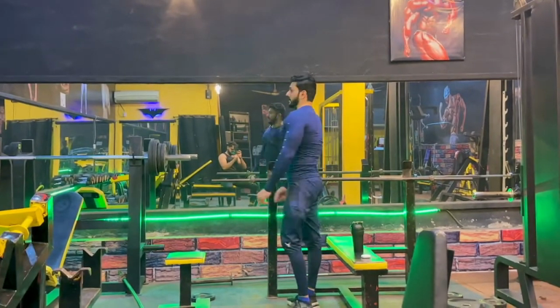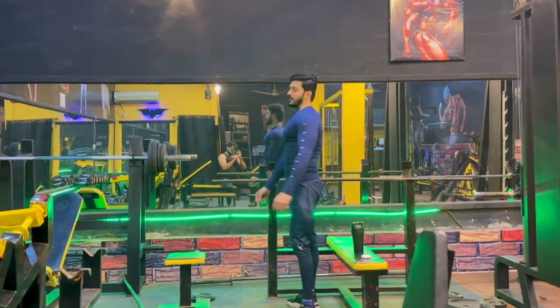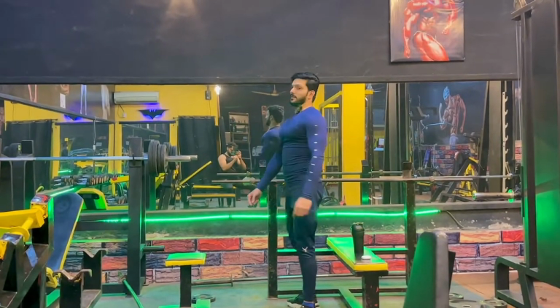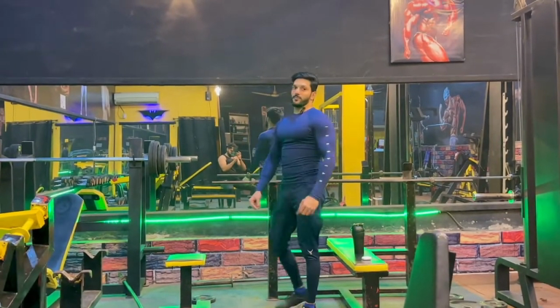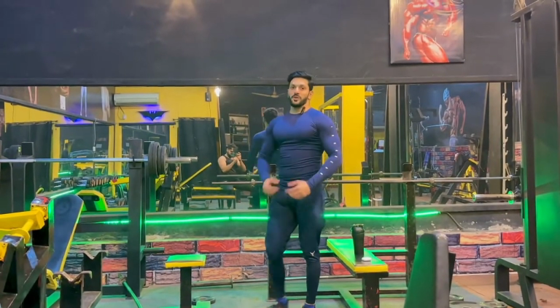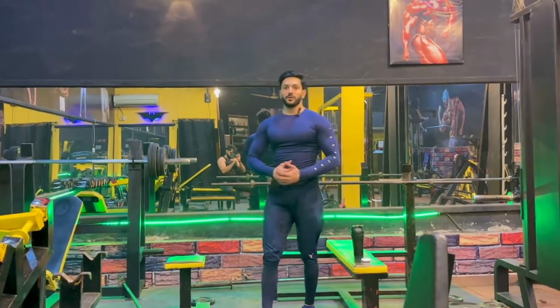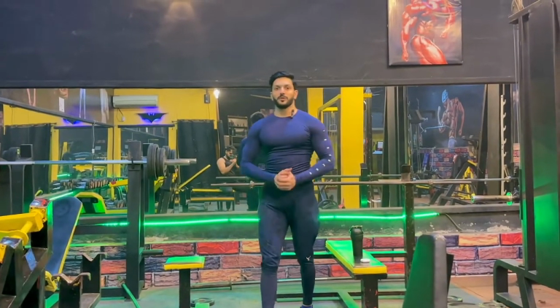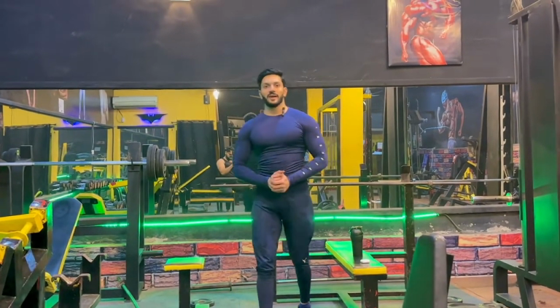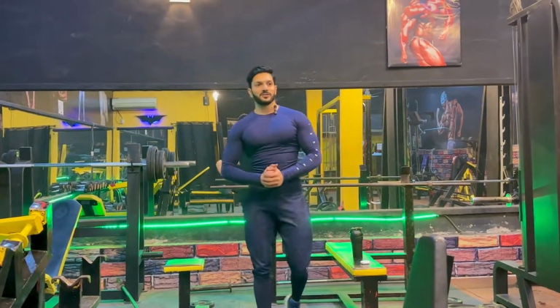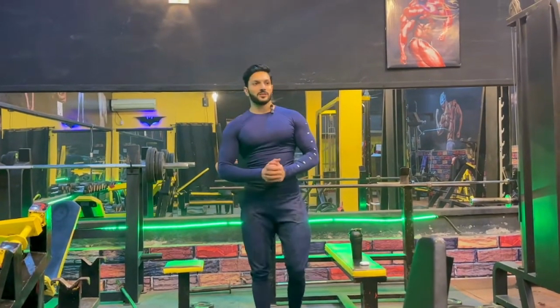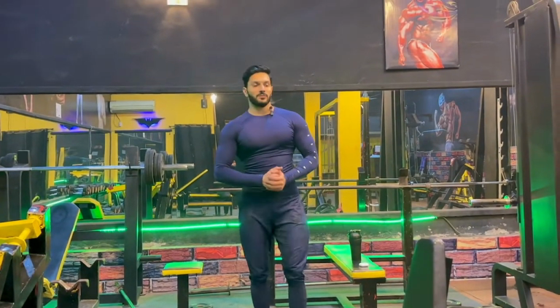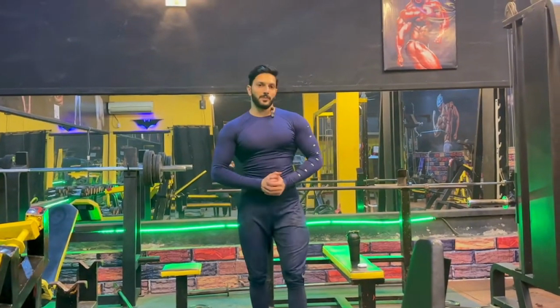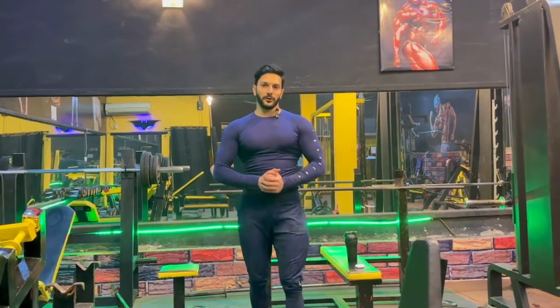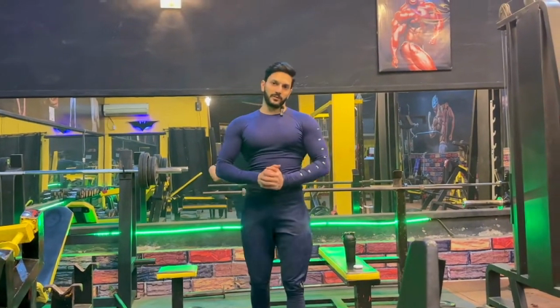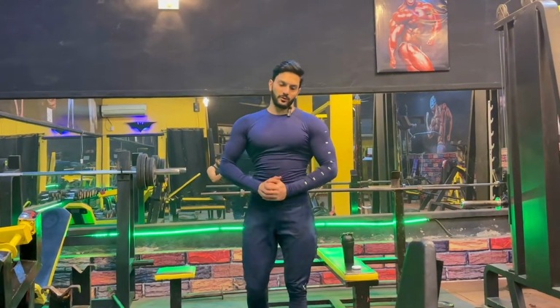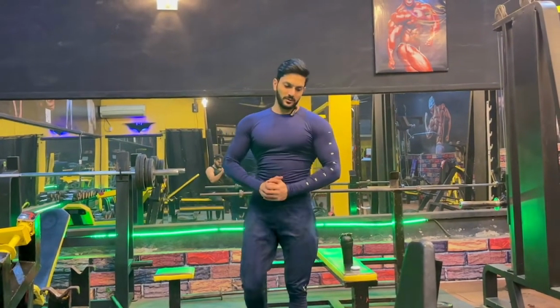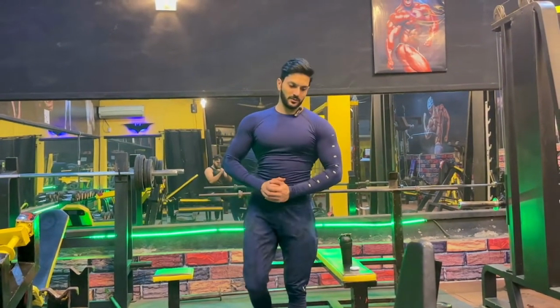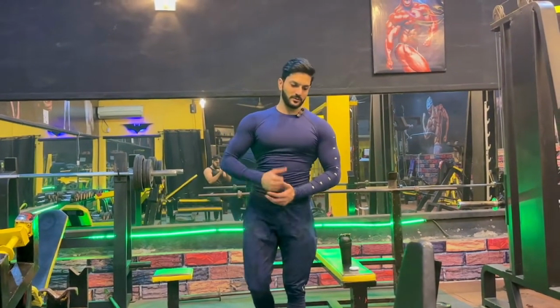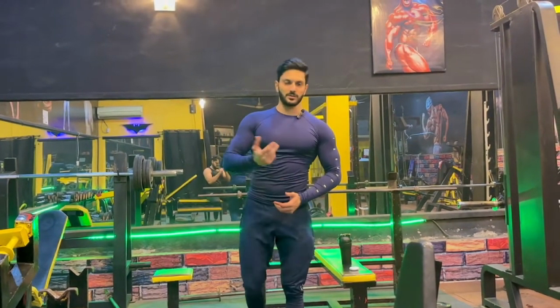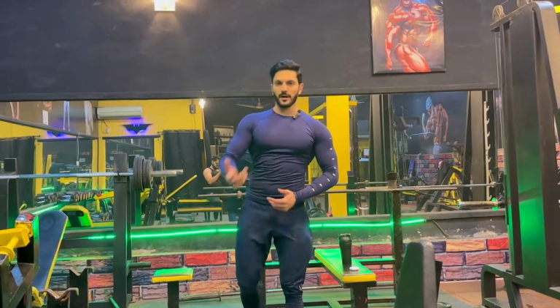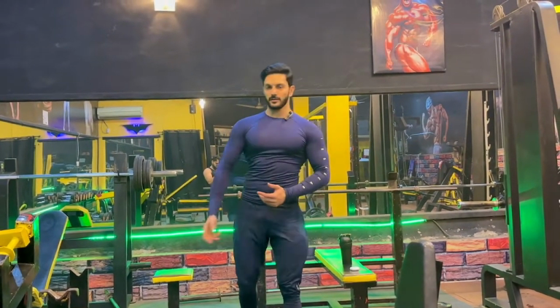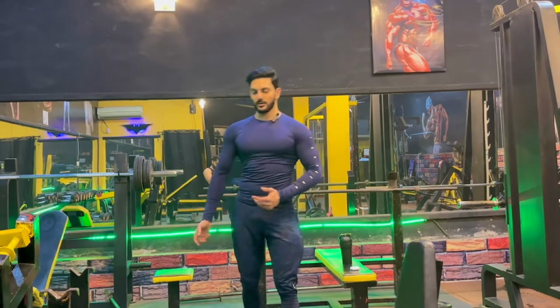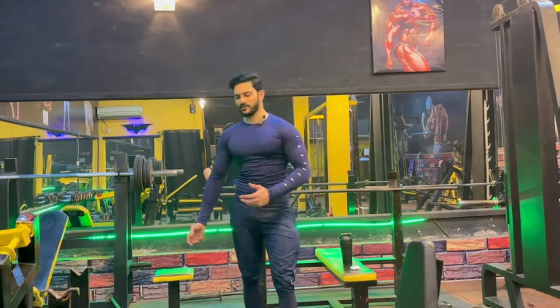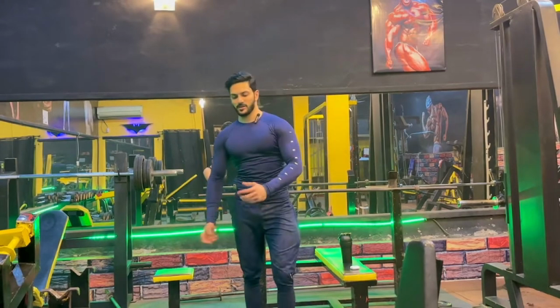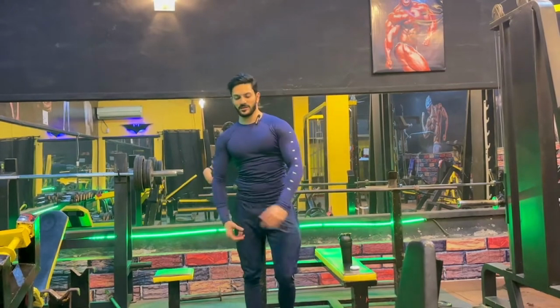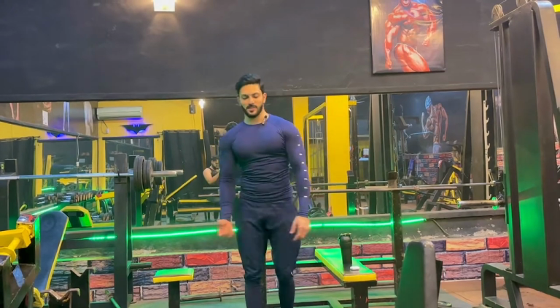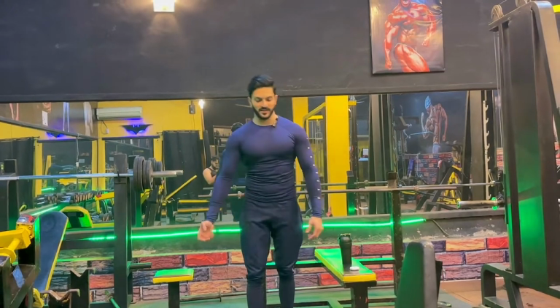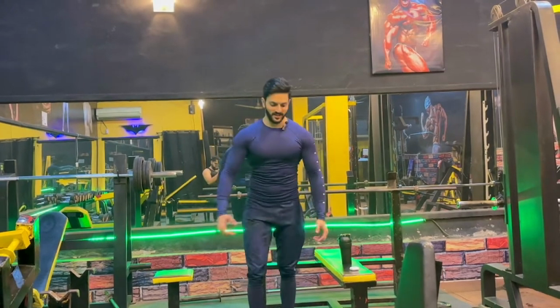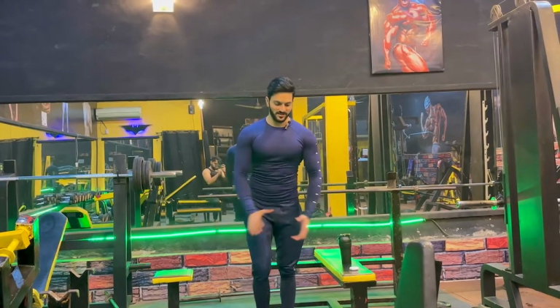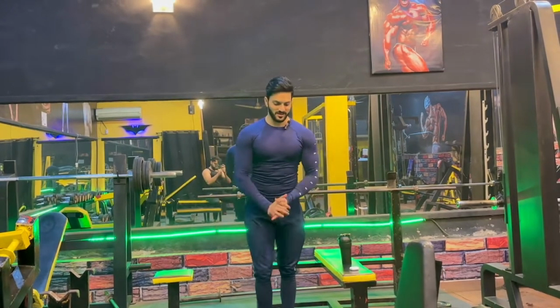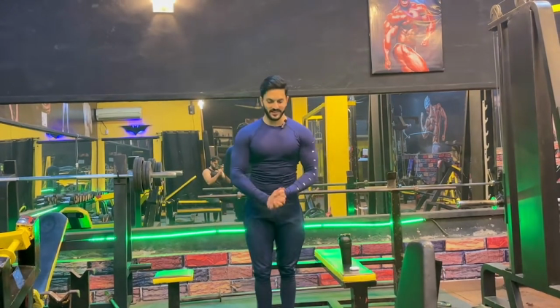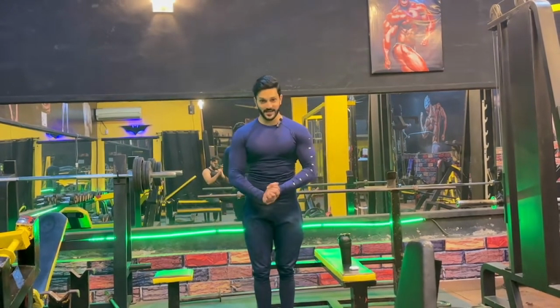Let me show you guys my posing moves — these are not very famous in Pakistan yet.